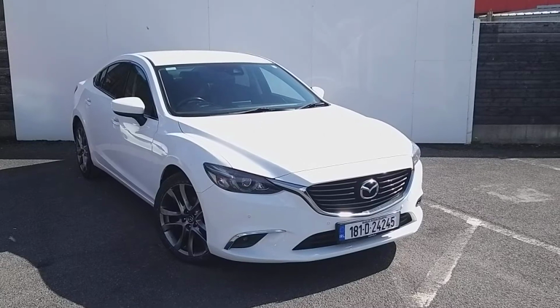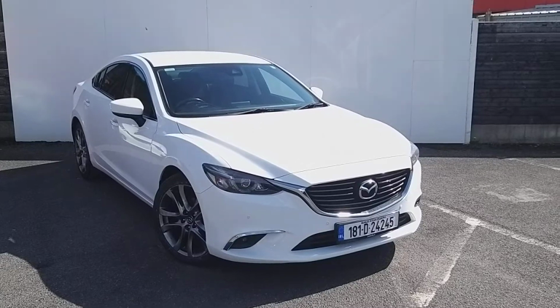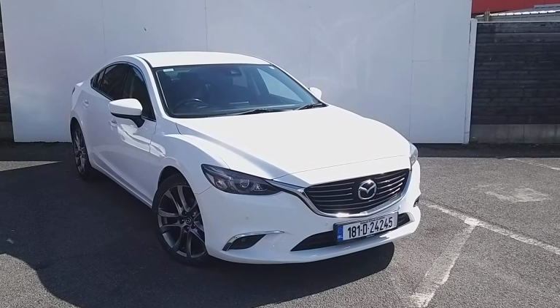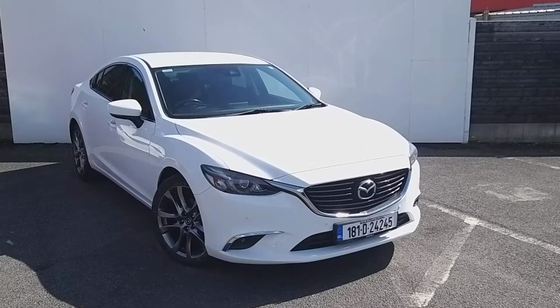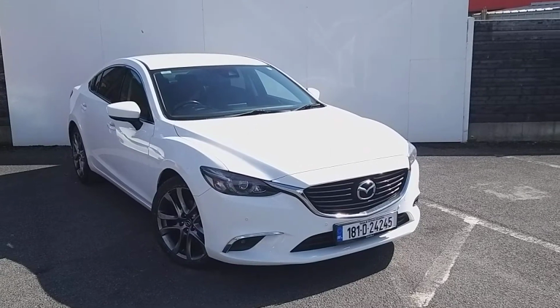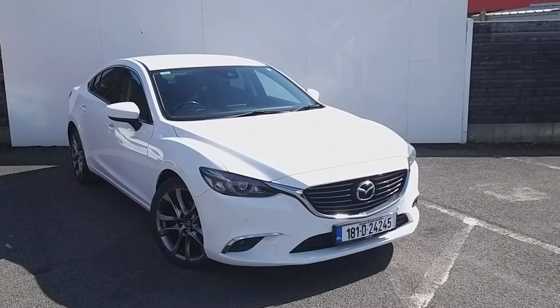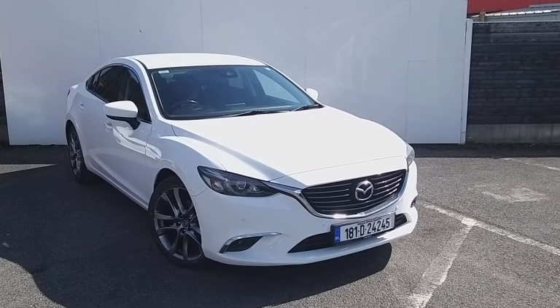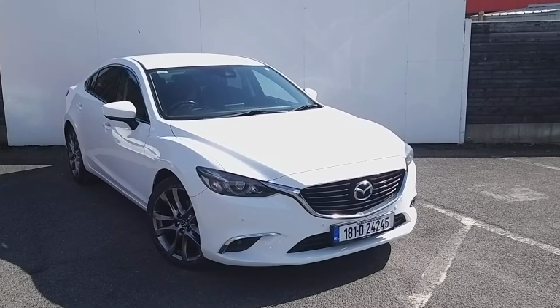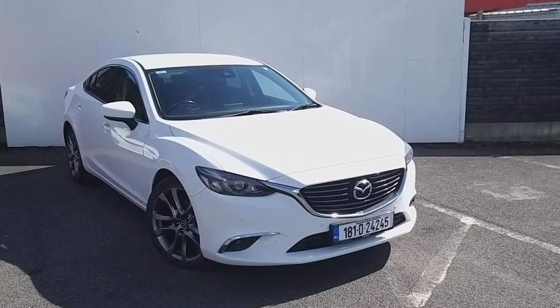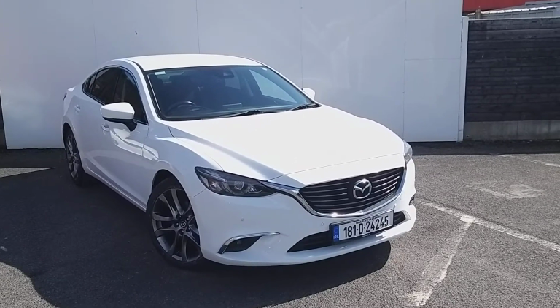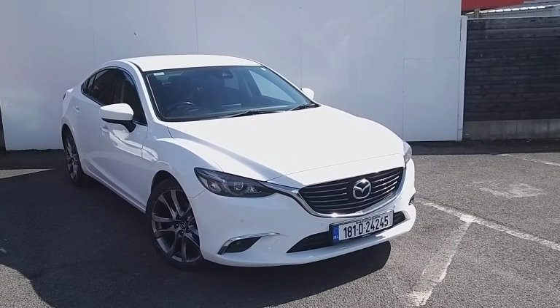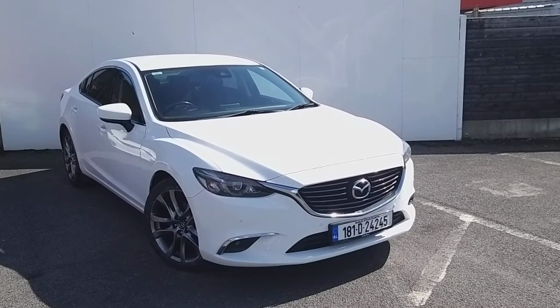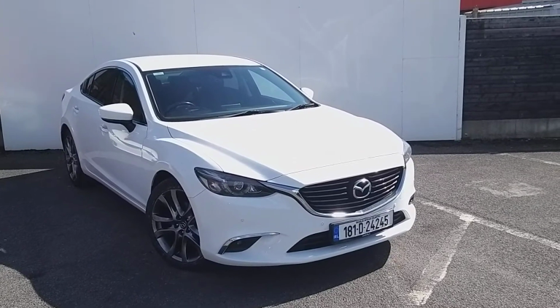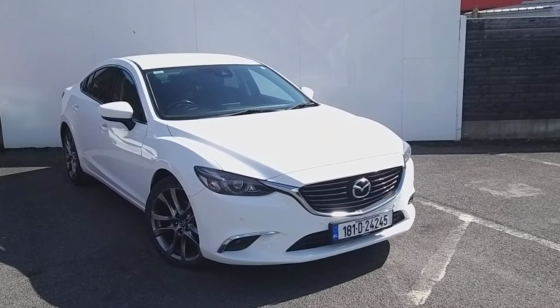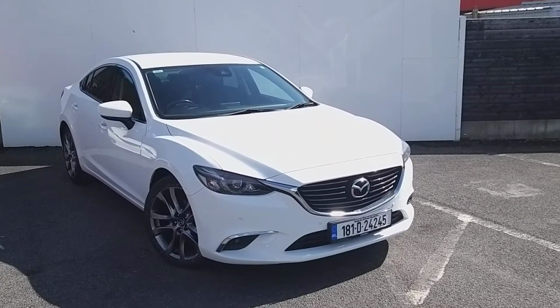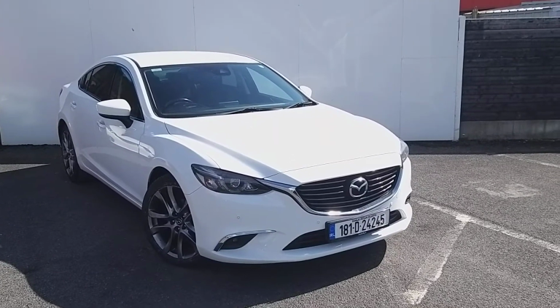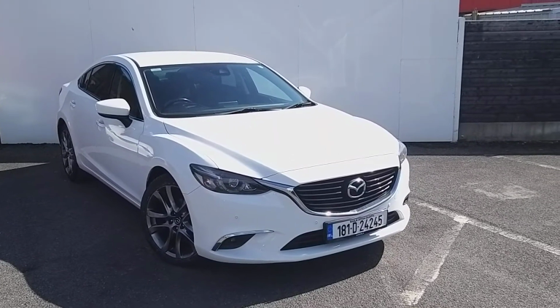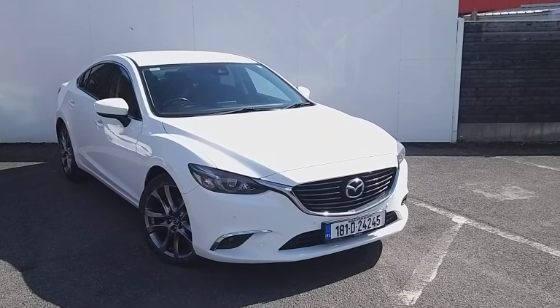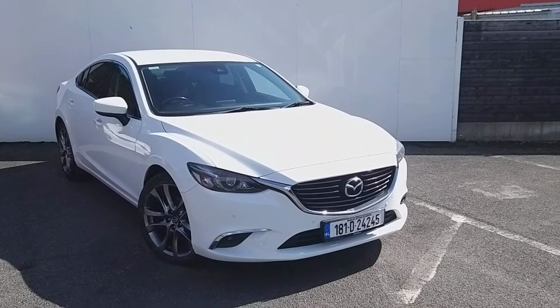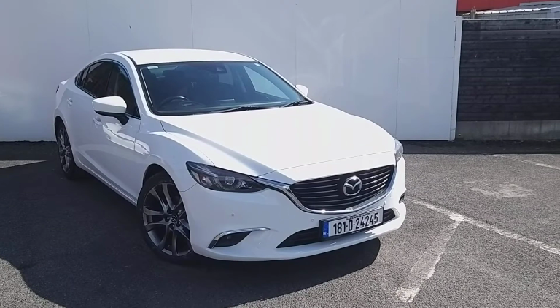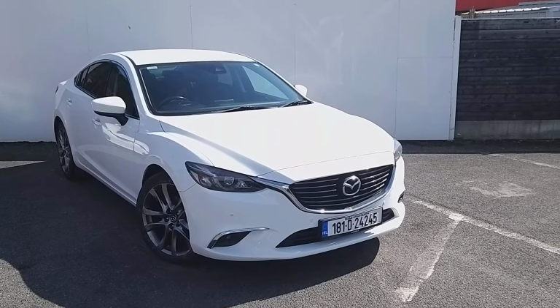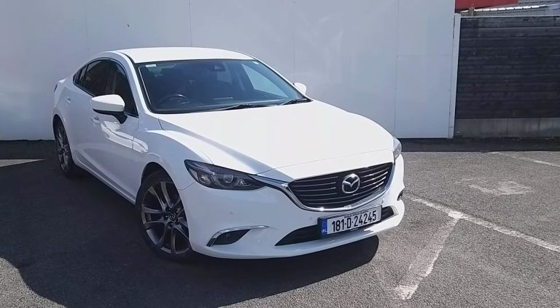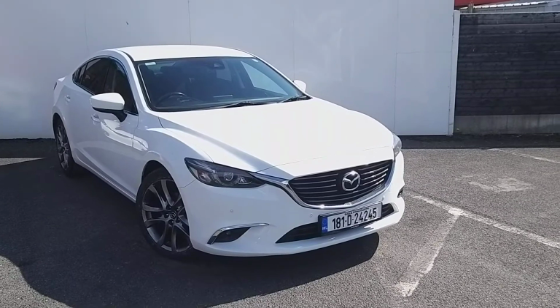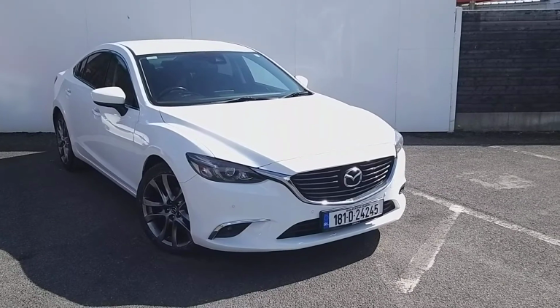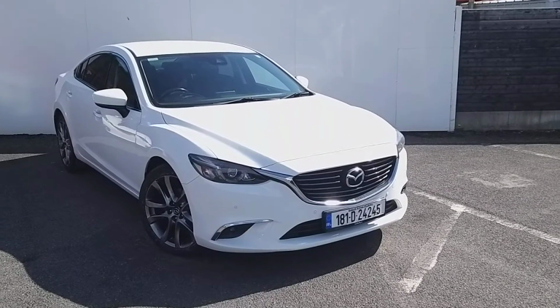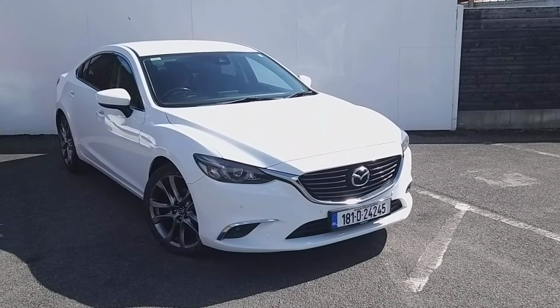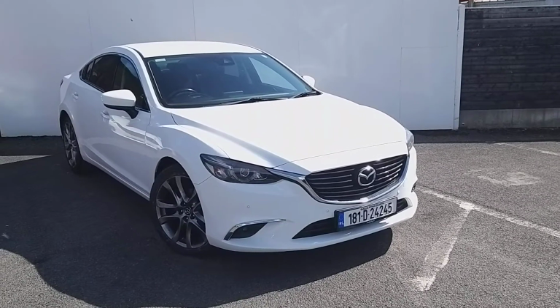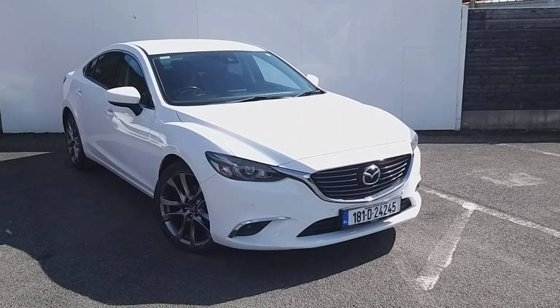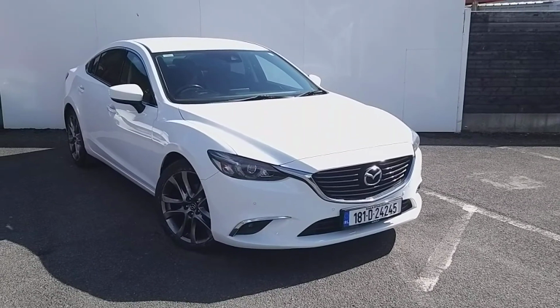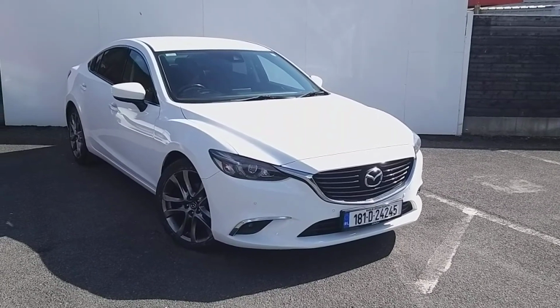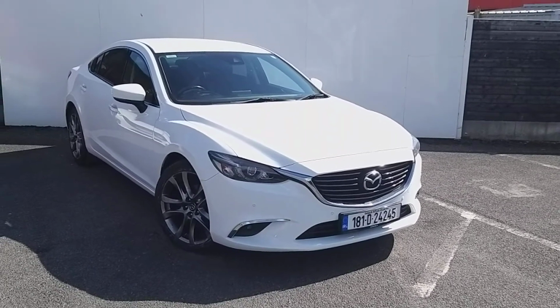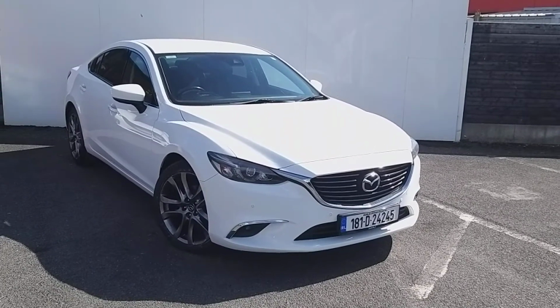Welcome to GeoDefy Mazda. Today I've got a Mazda 6 Platinum, 2.2 litre diesel, 6 speed manual gearbox, finished in white.